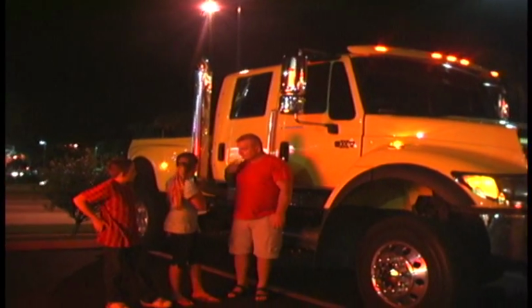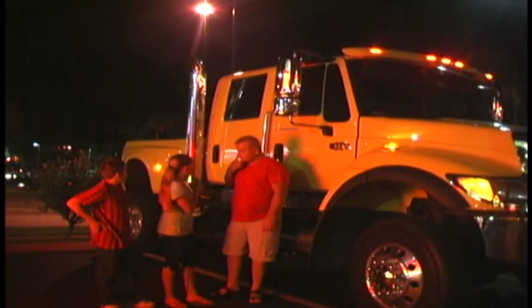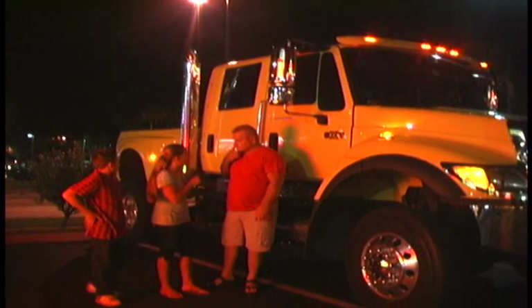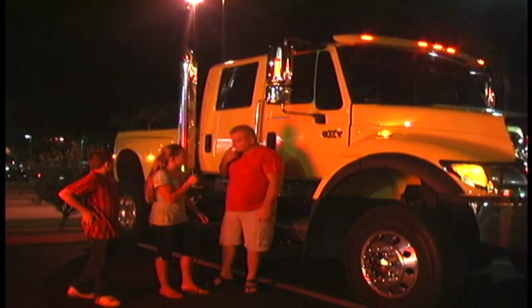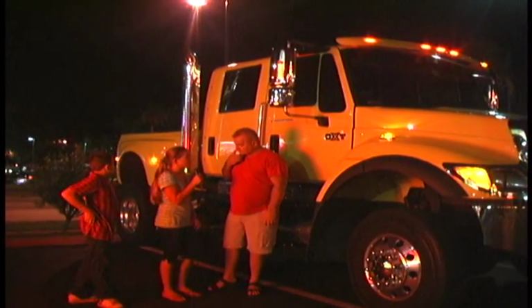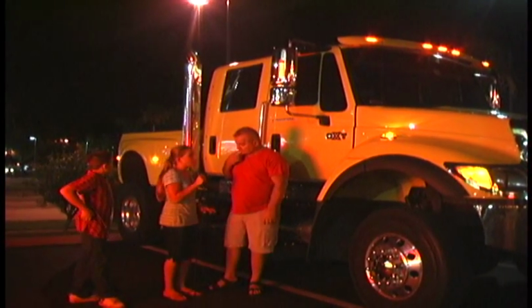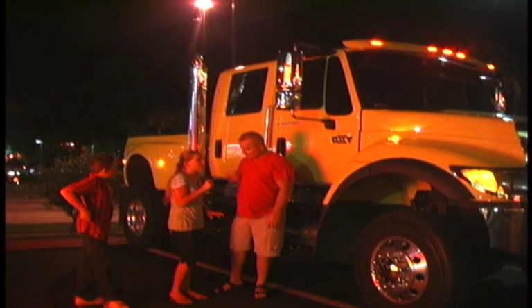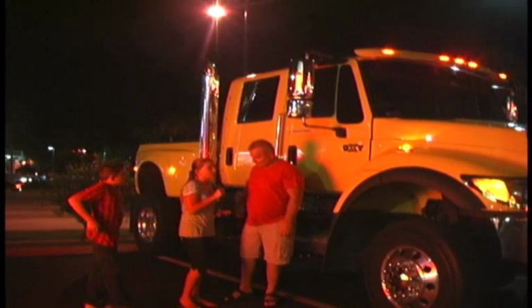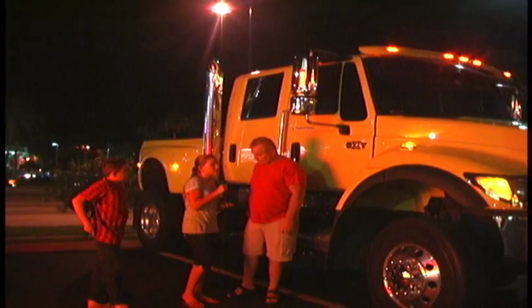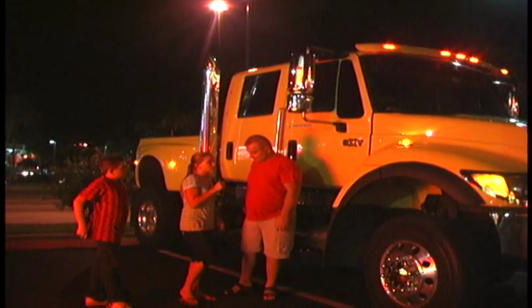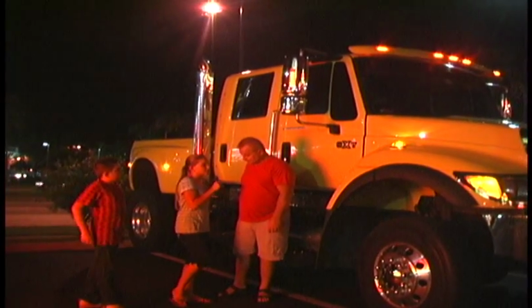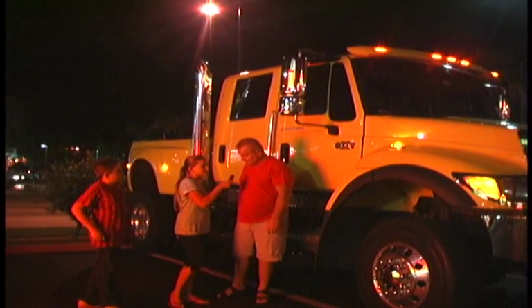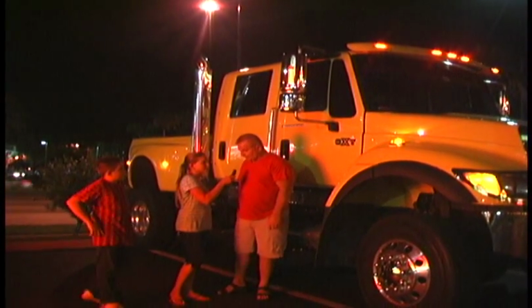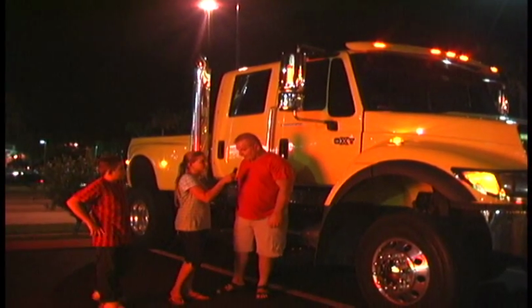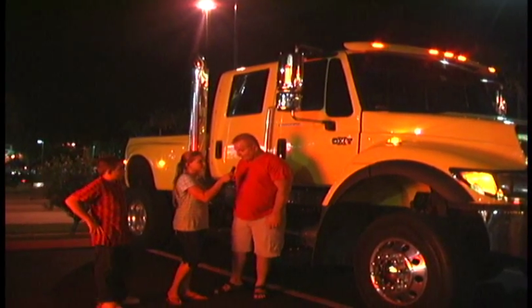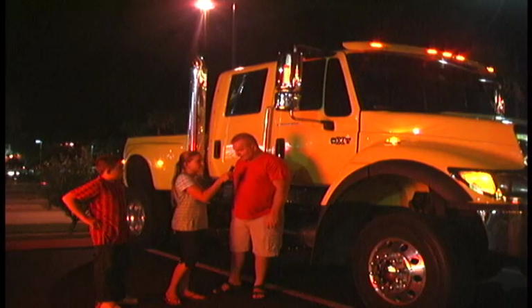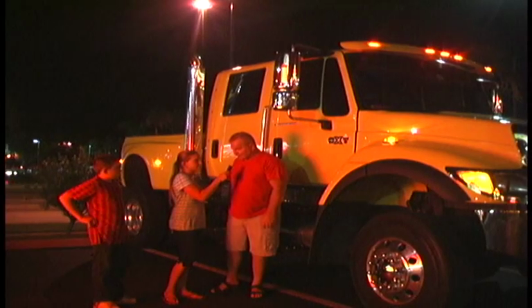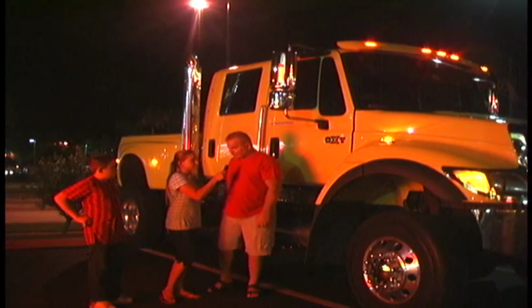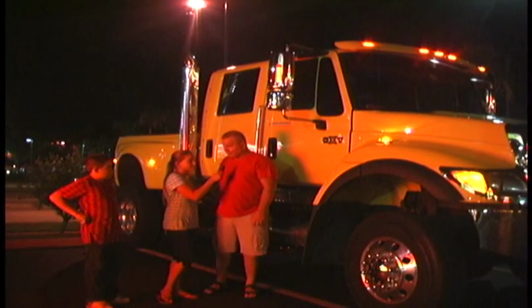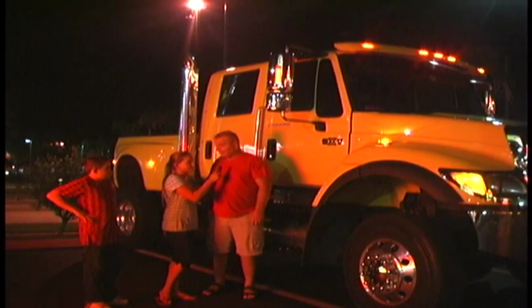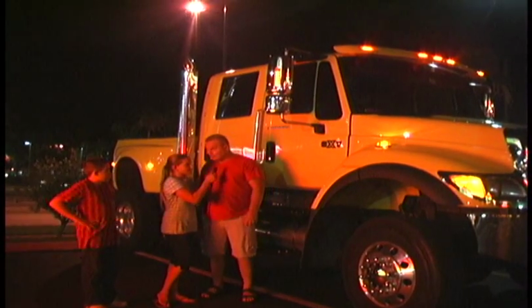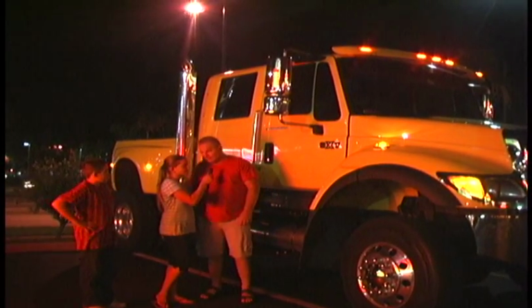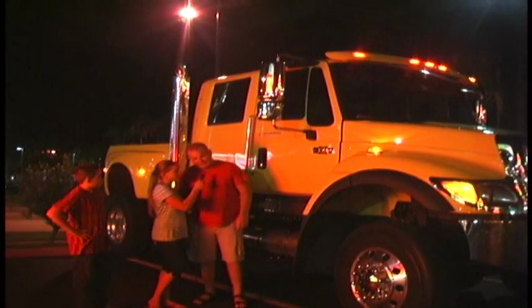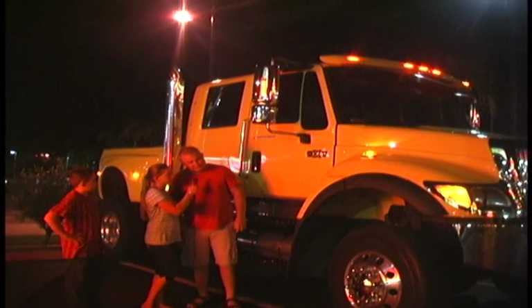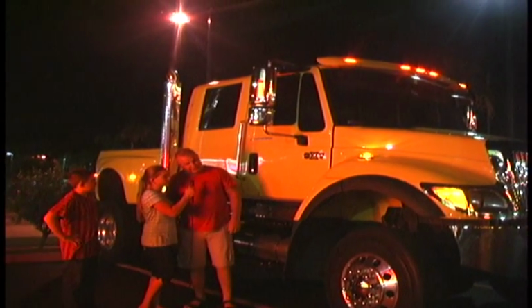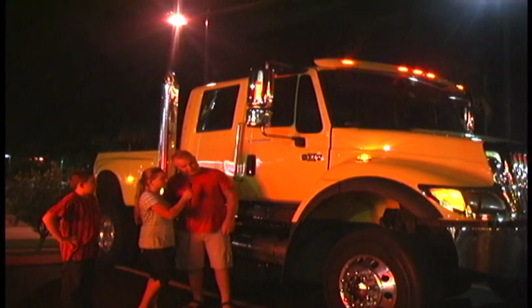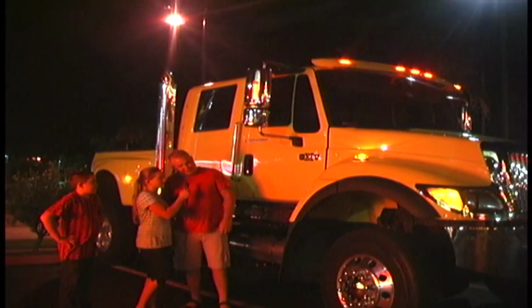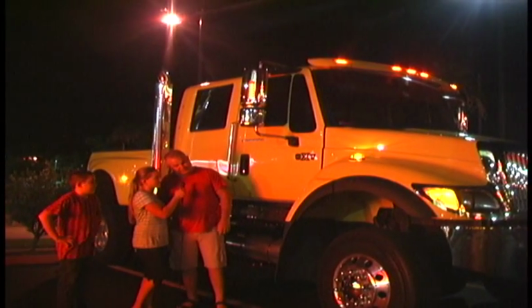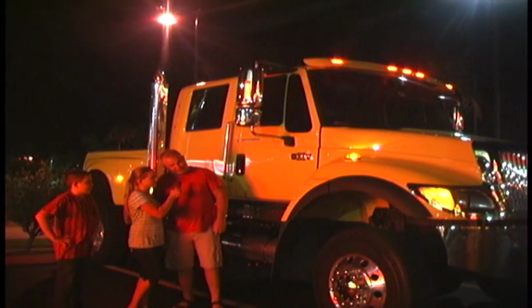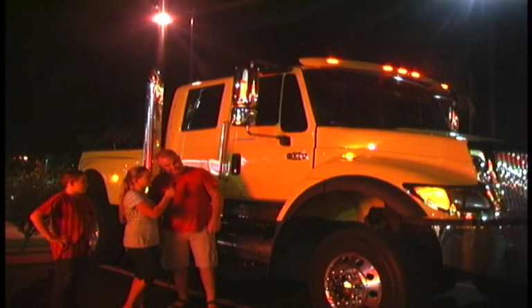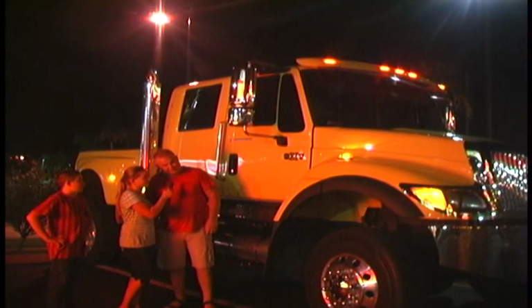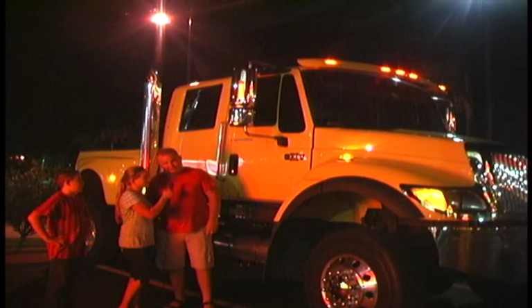And do you get a lot of head turns? Oh yeah, everywhere we go people want to see the truck, look at it, and take pictures of it.